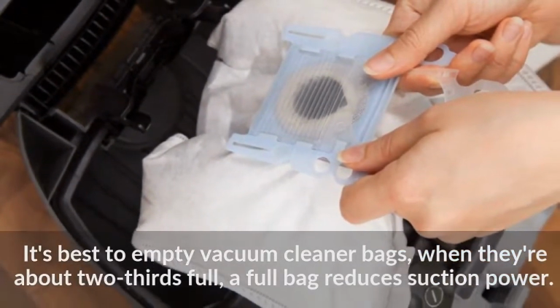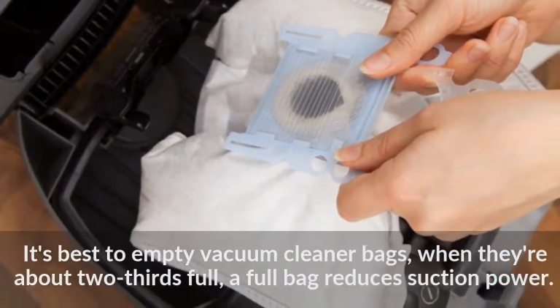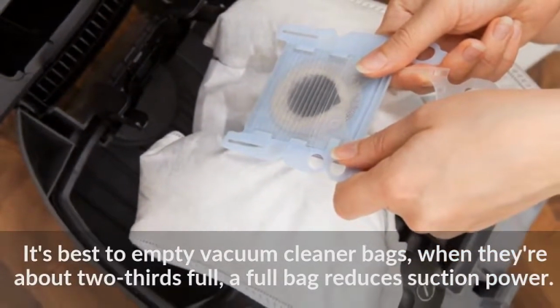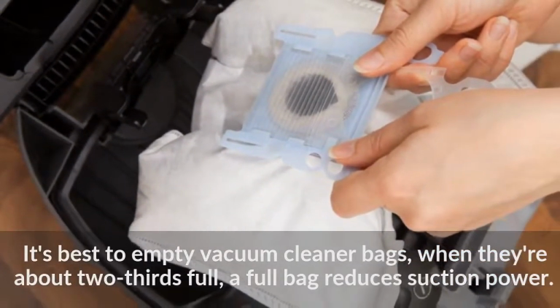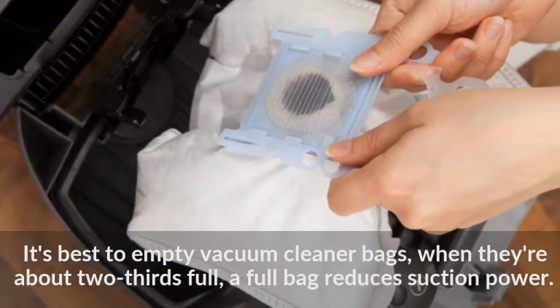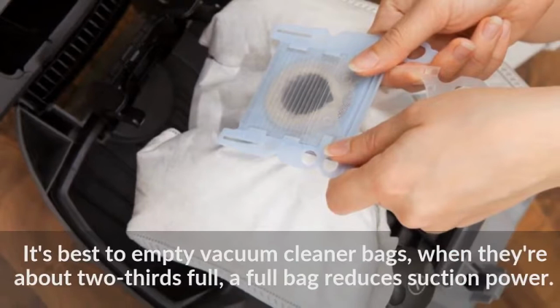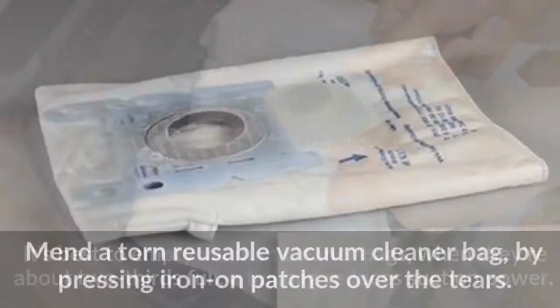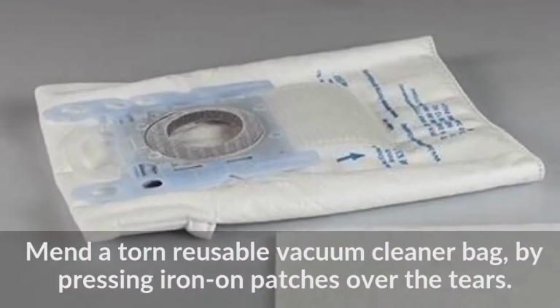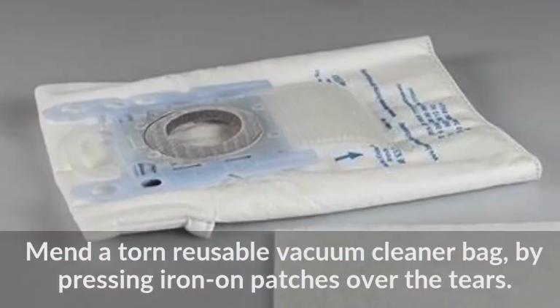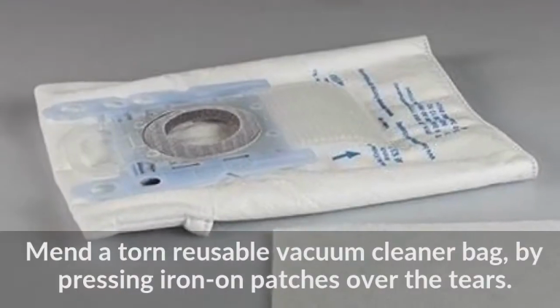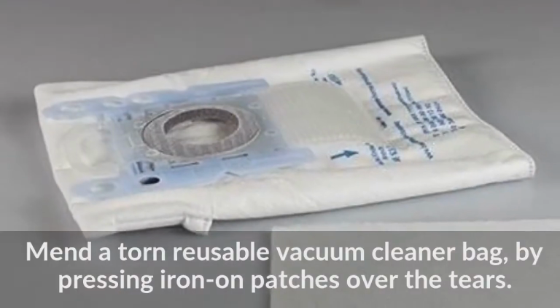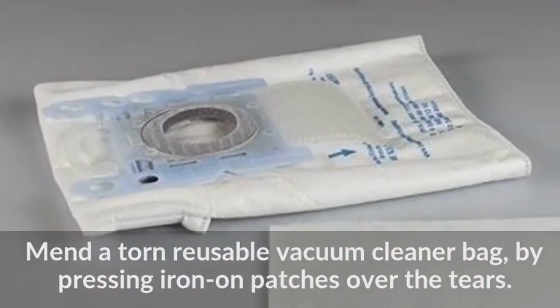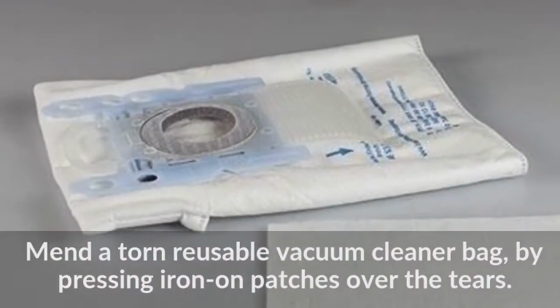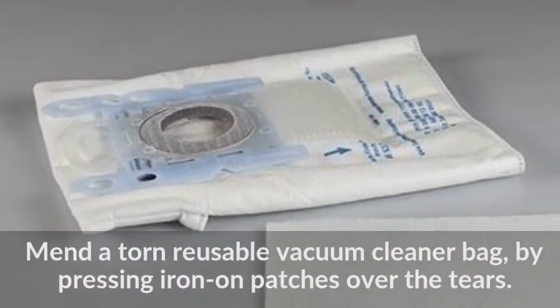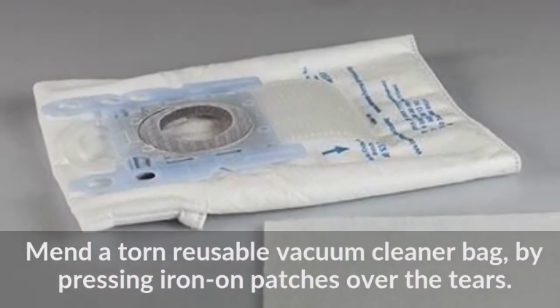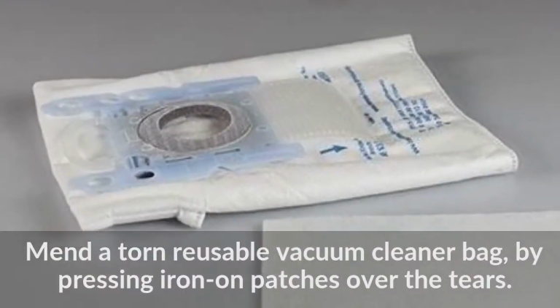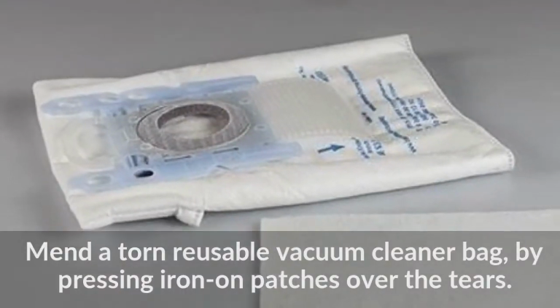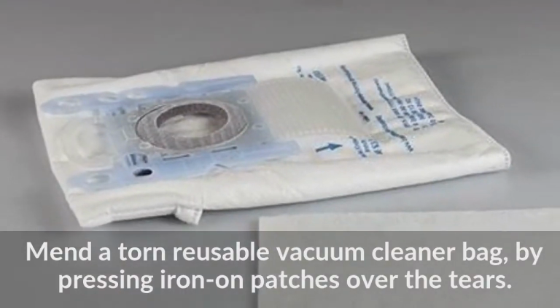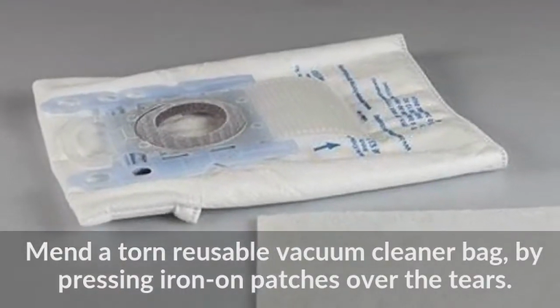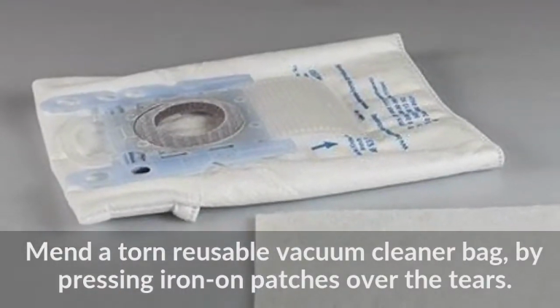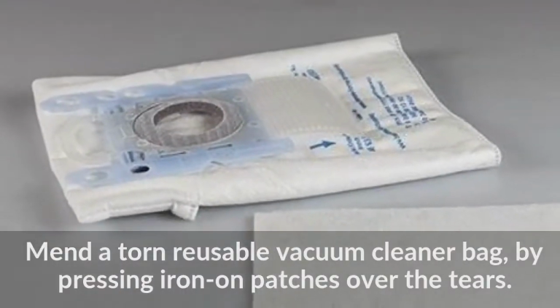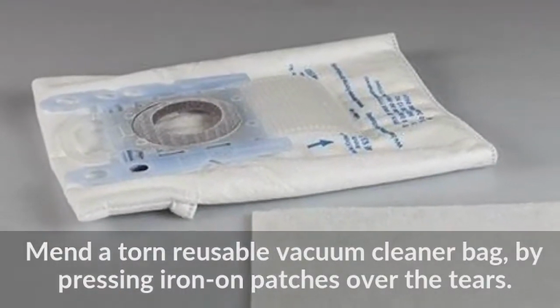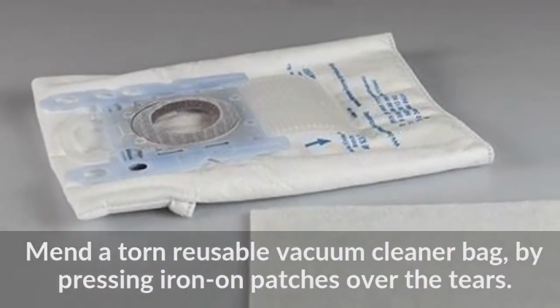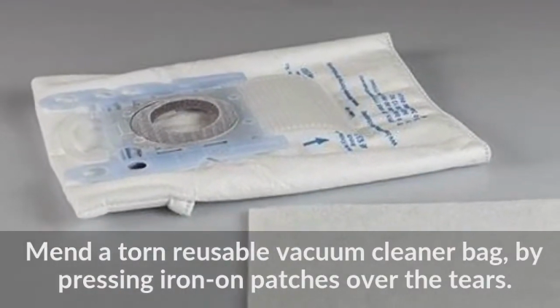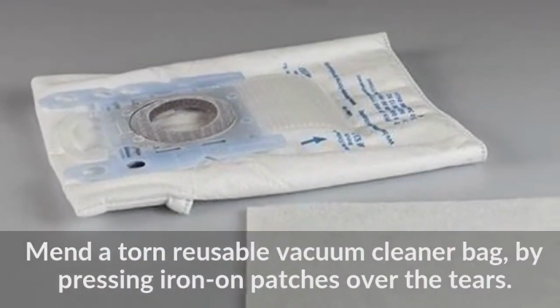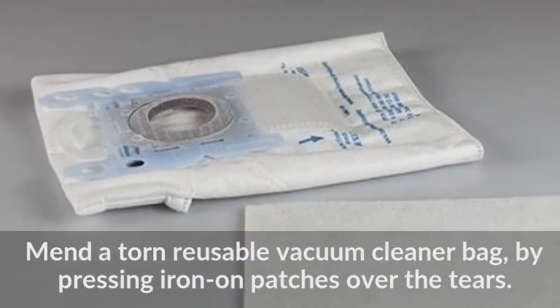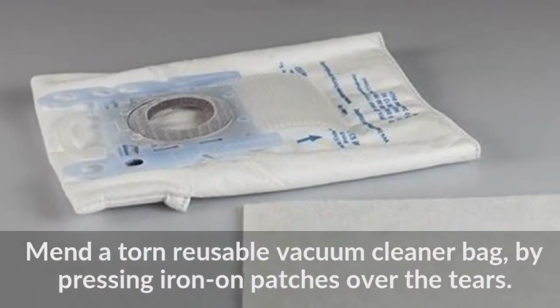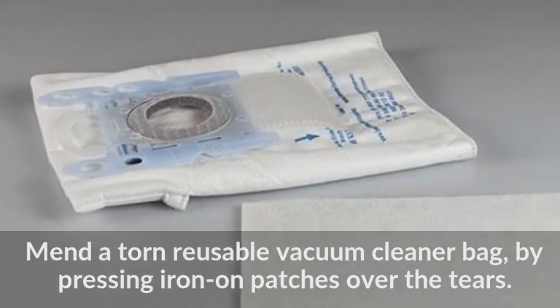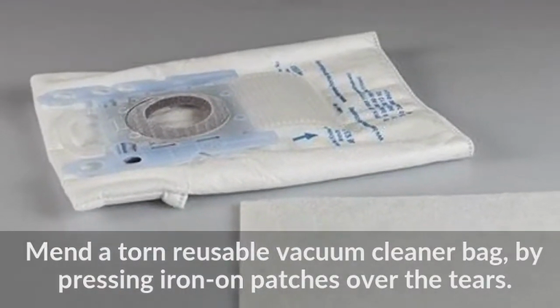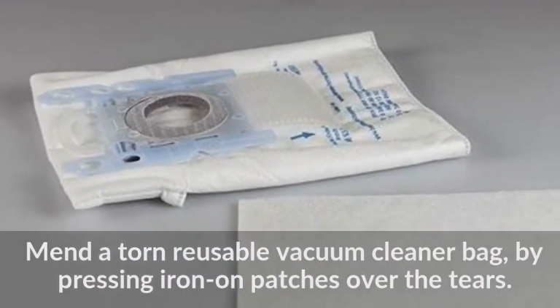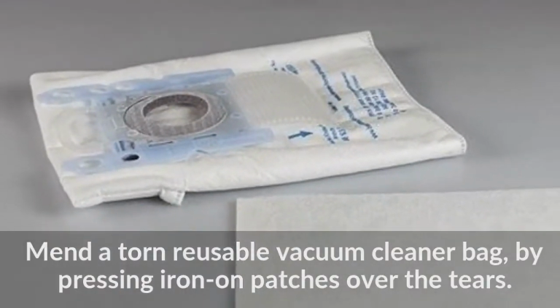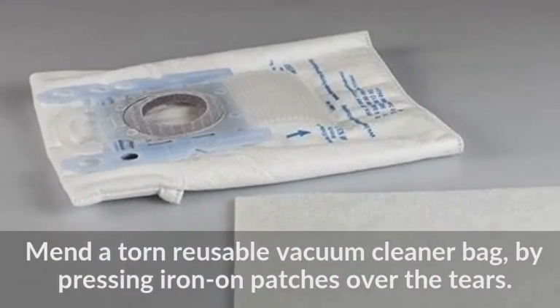Mend a torn reusable vacuum cleaner bag by pressing iron-on patches over the tears.